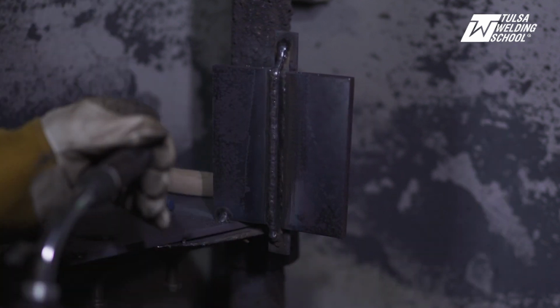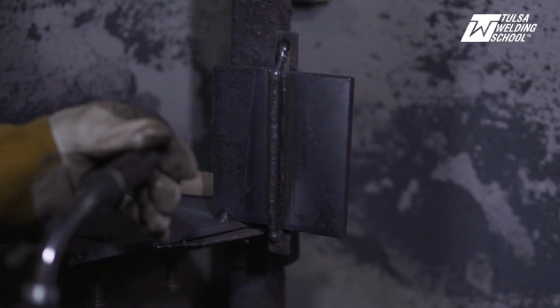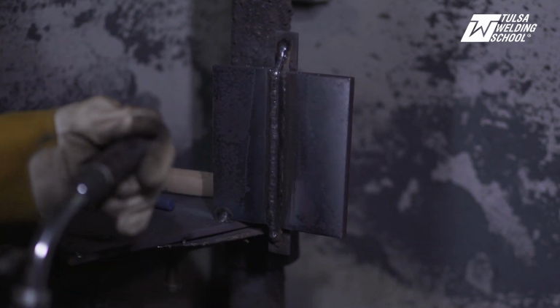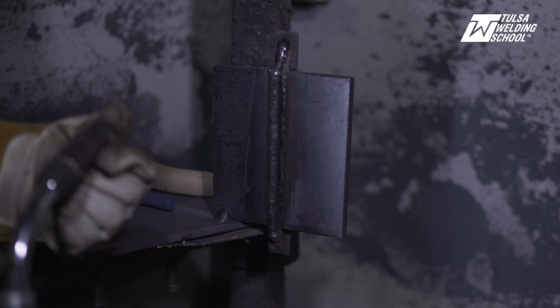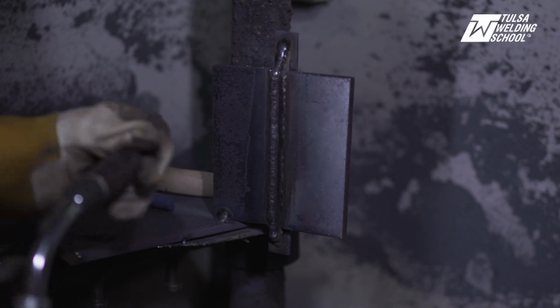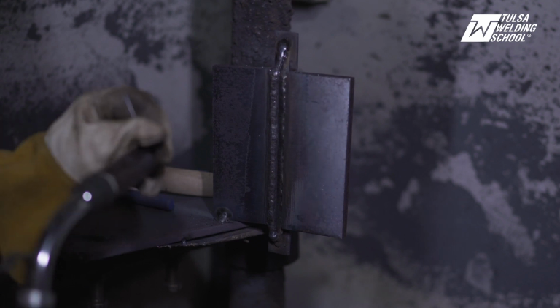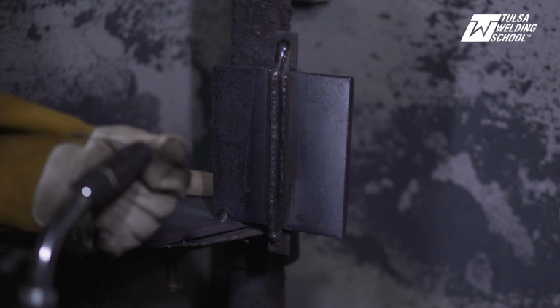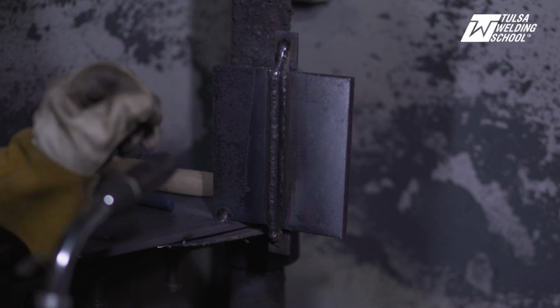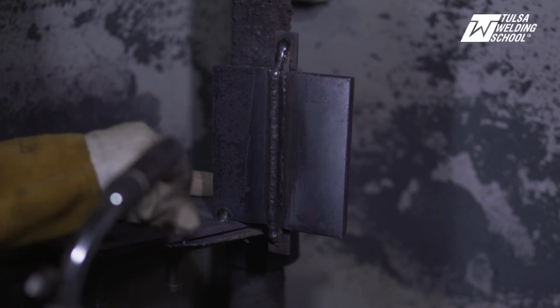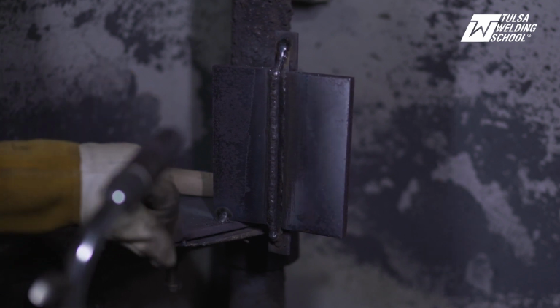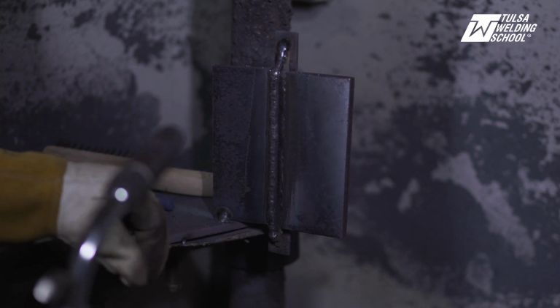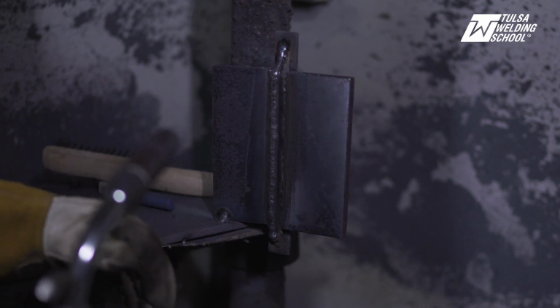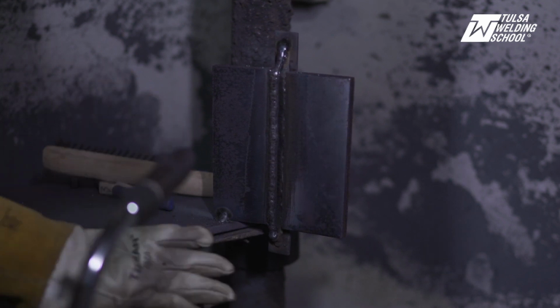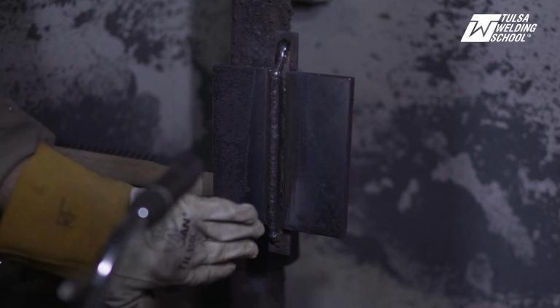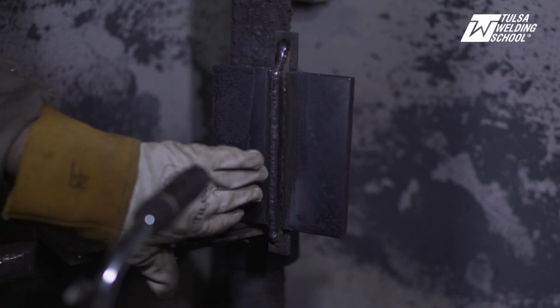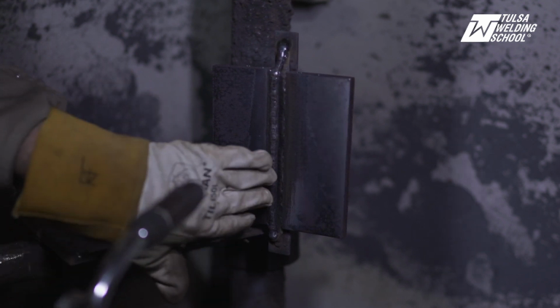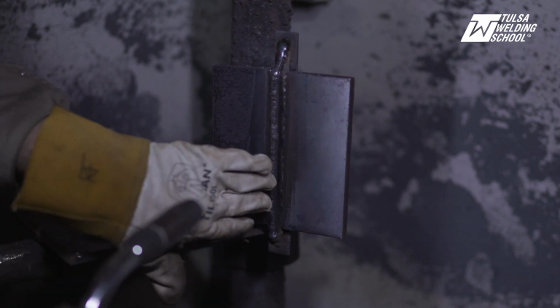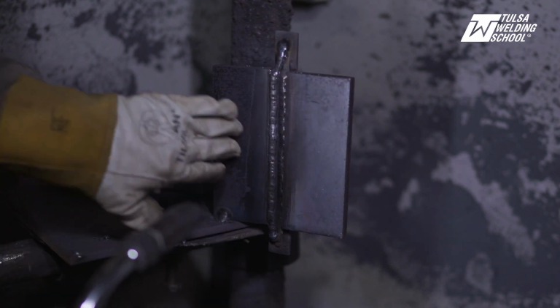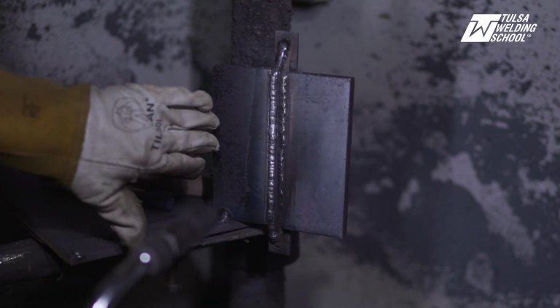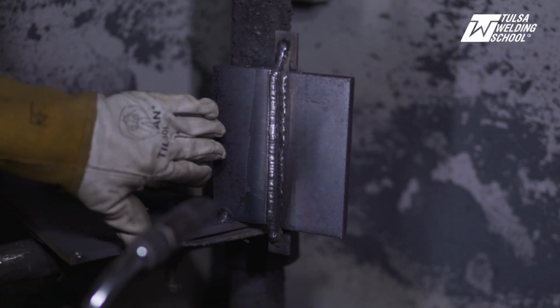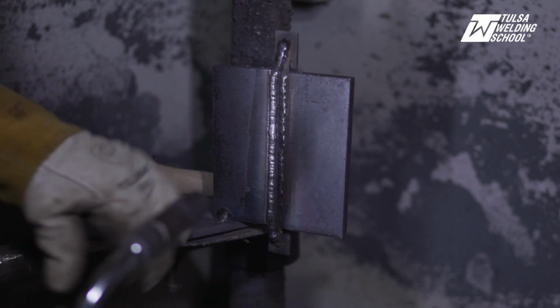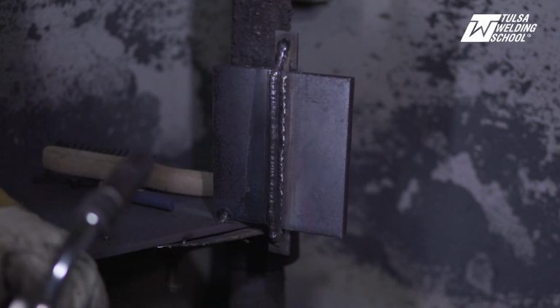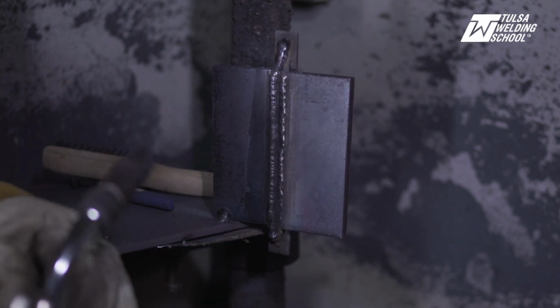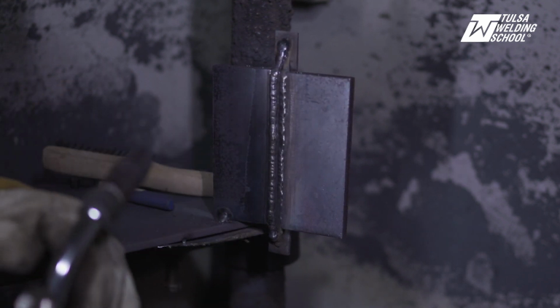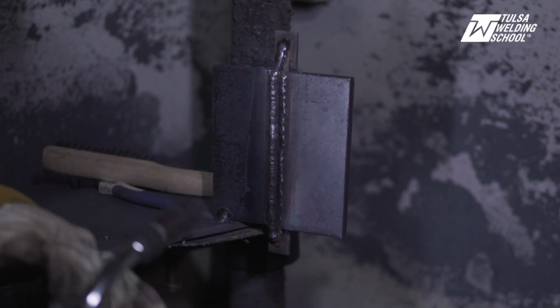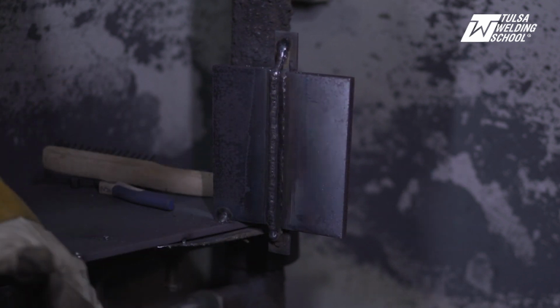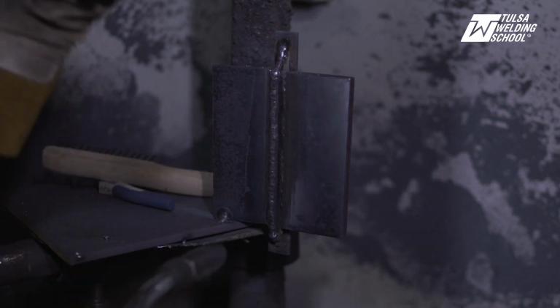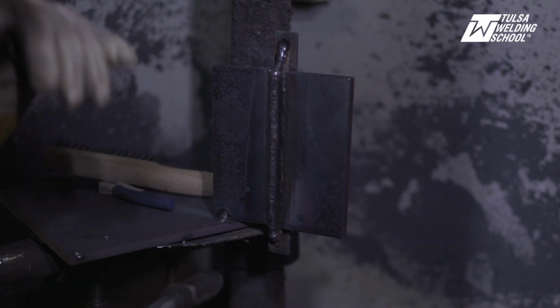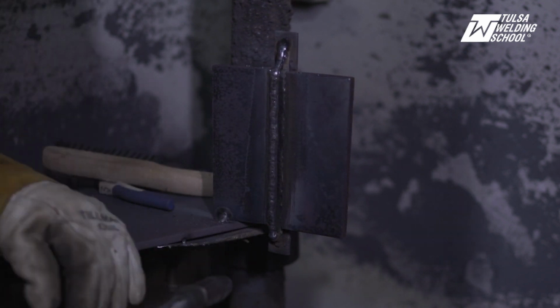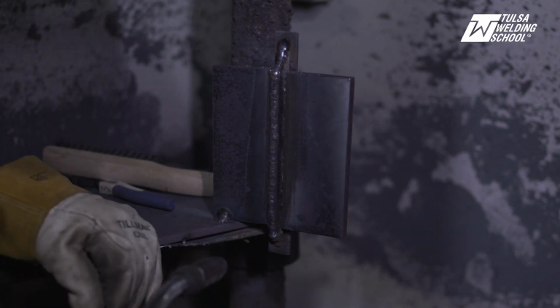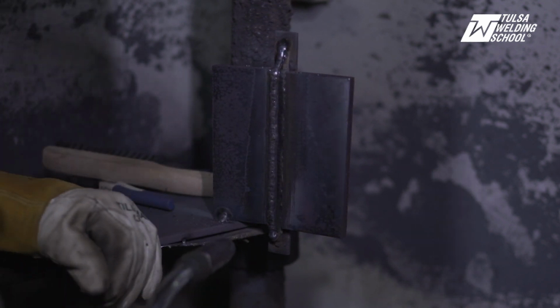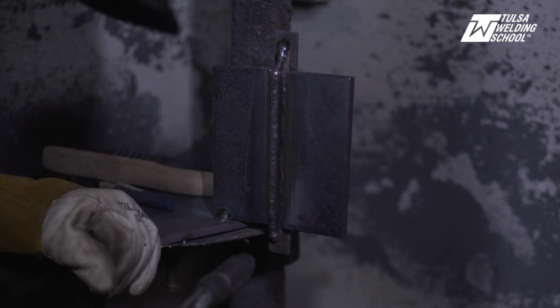We're going to weld on the toe of the weld so that we get that 50% overlap, and keep it moving.